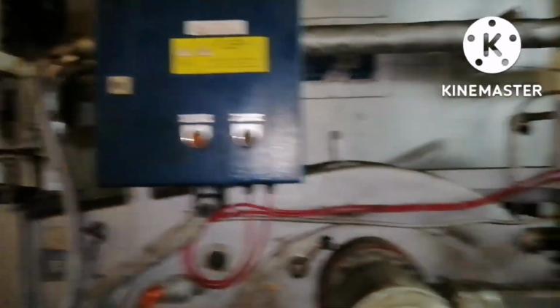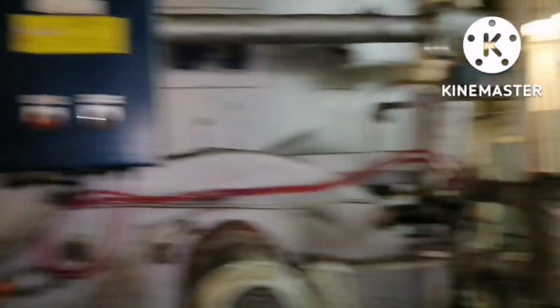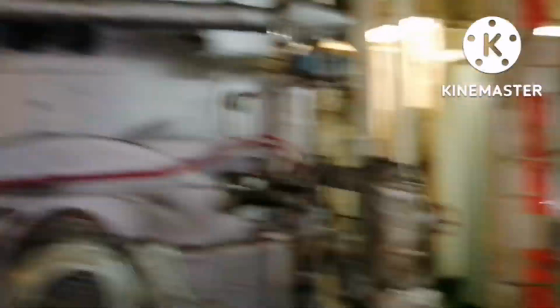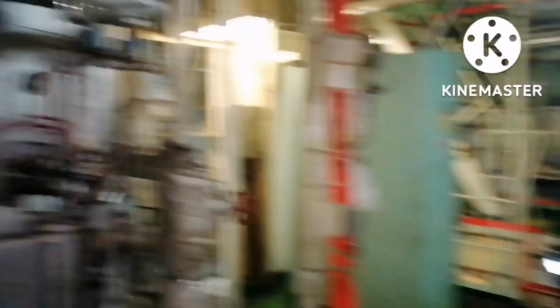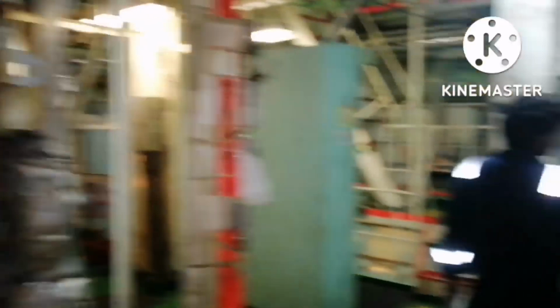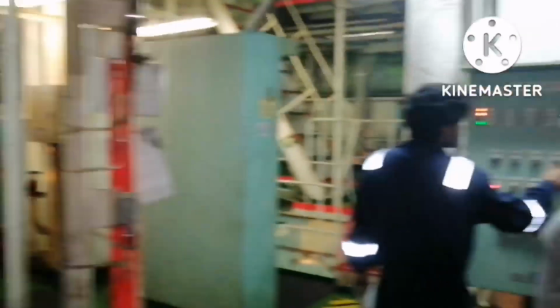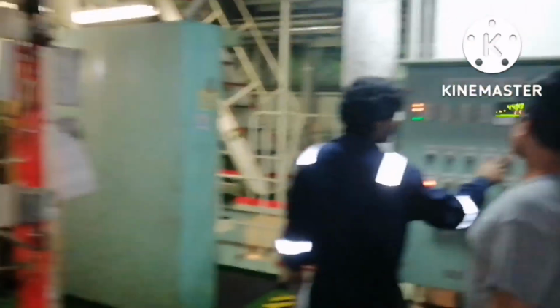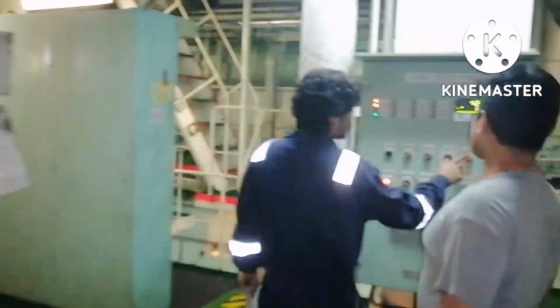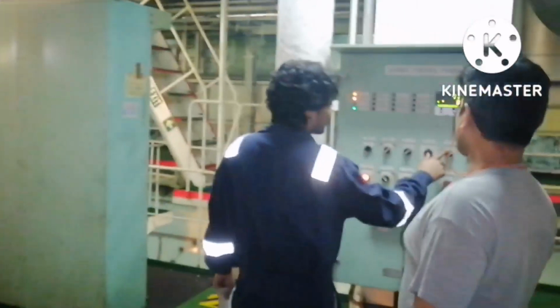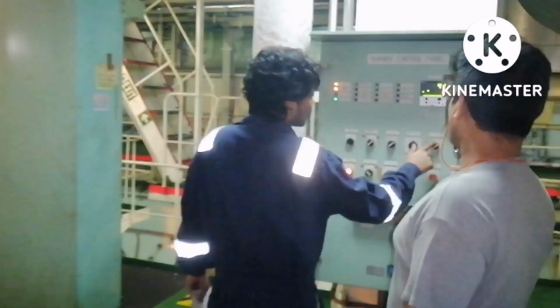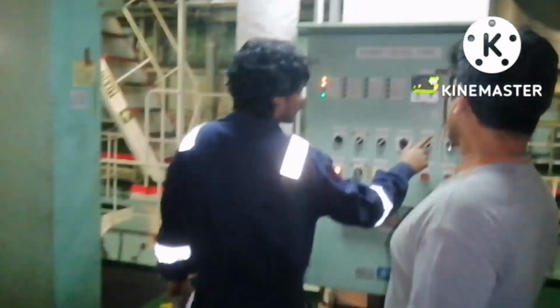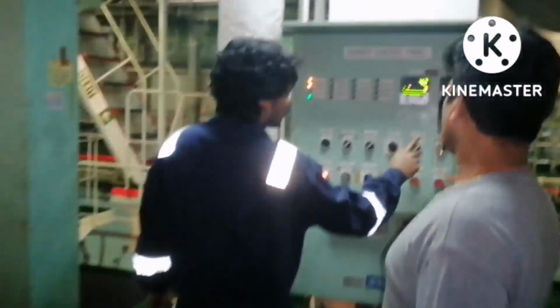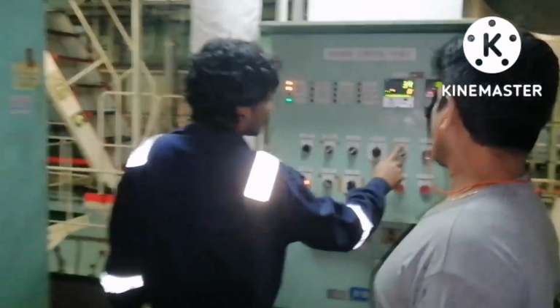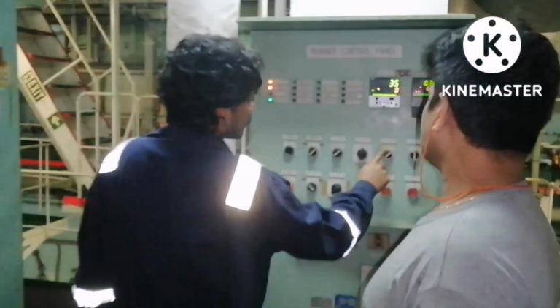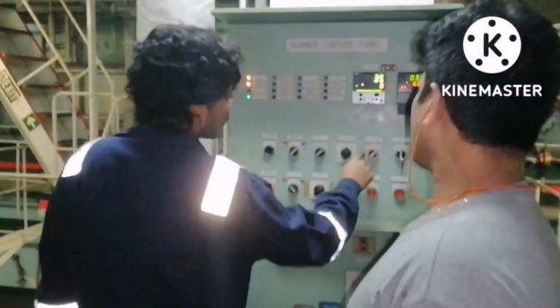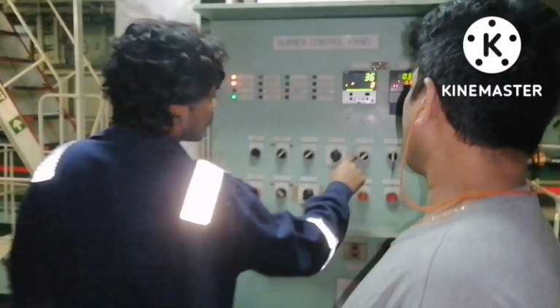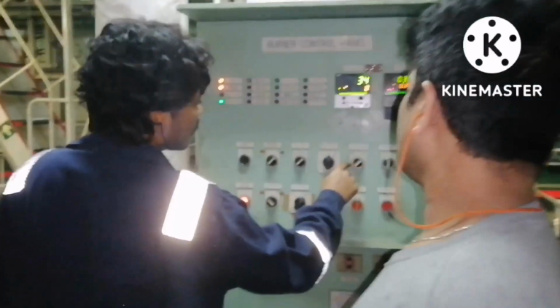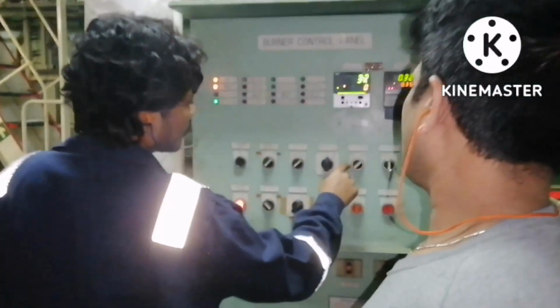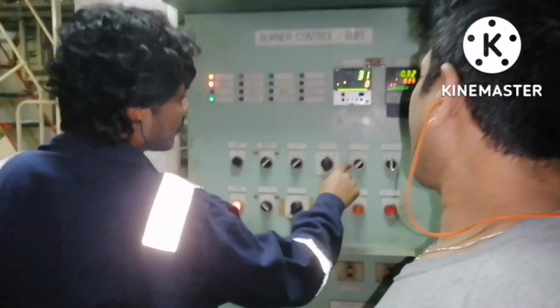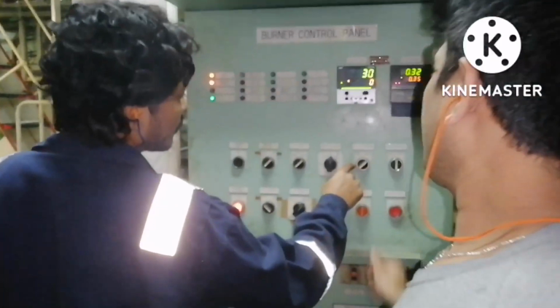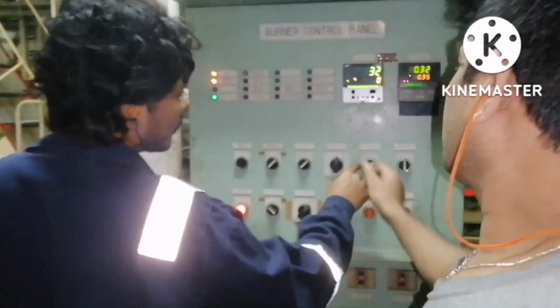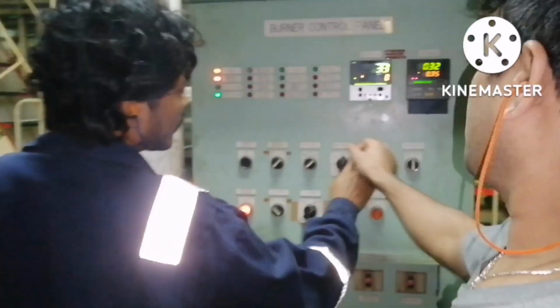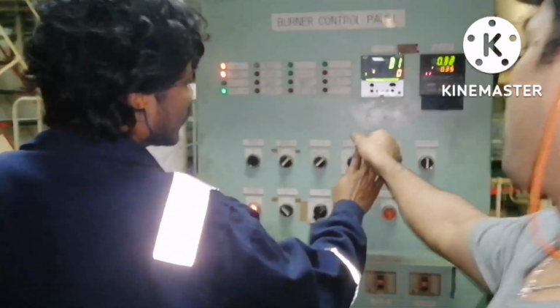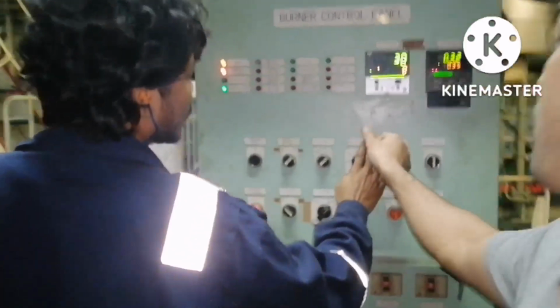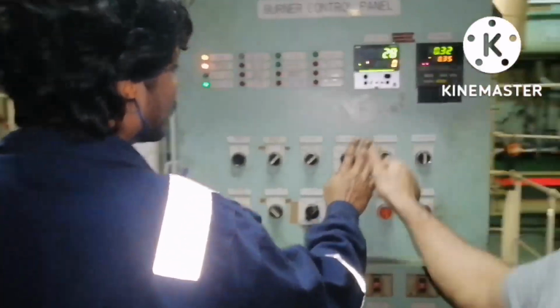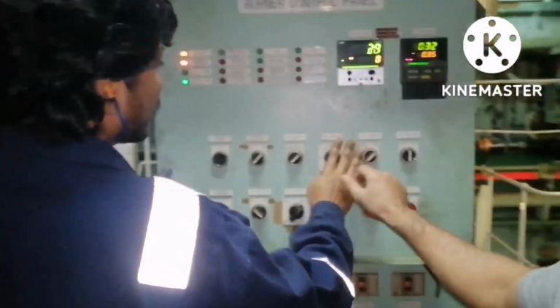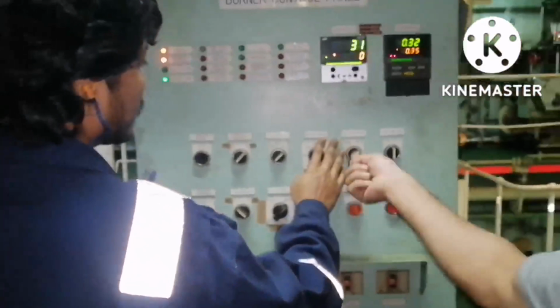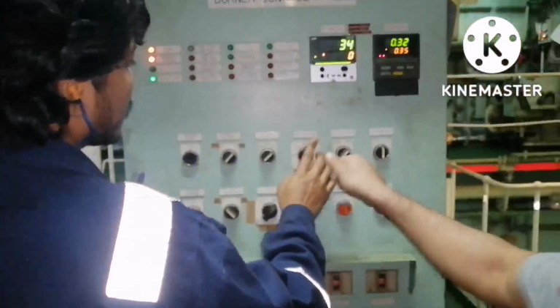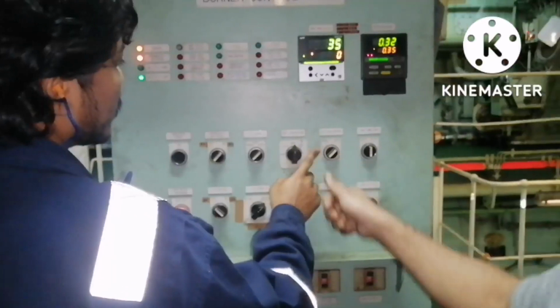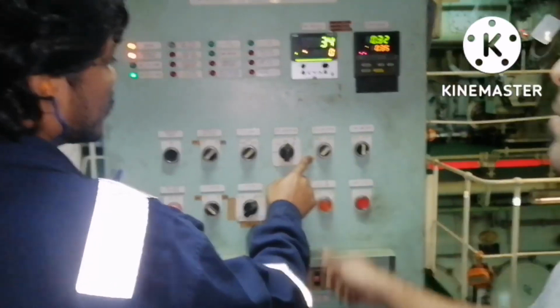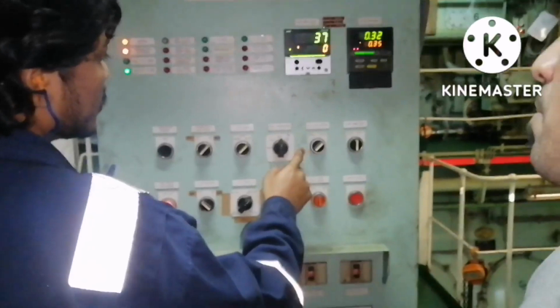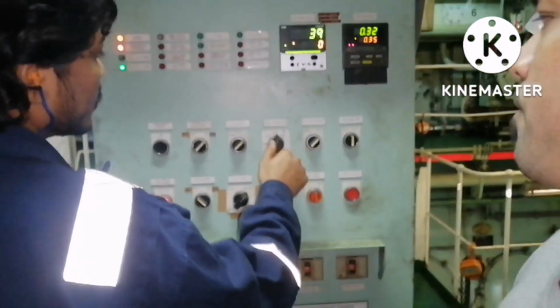So this is how we need to stop the boiler when it is running in manual mode.